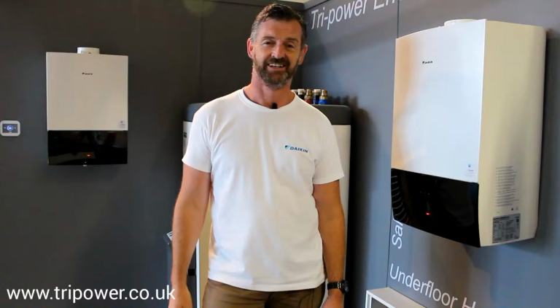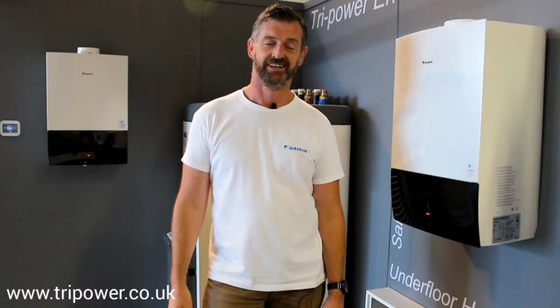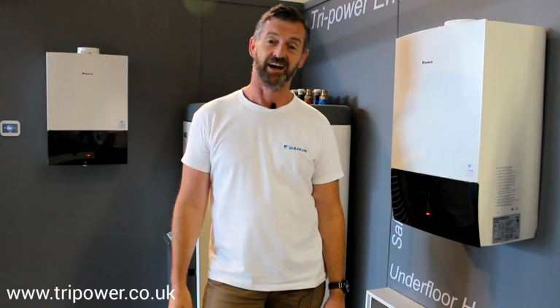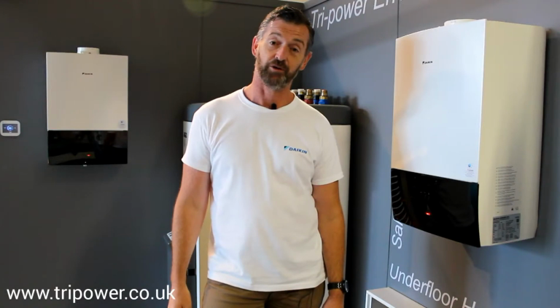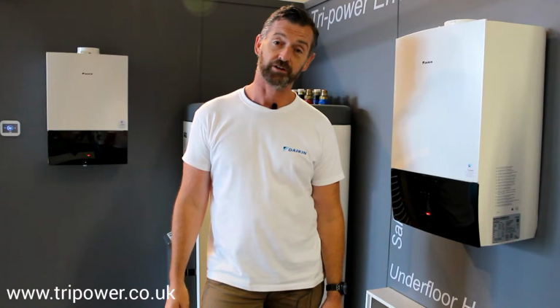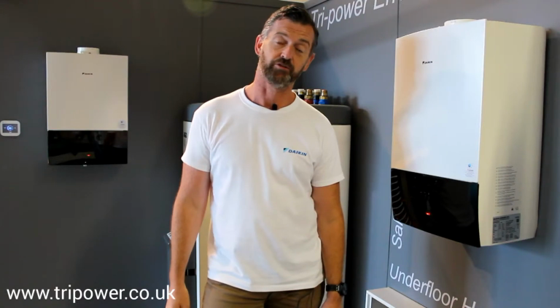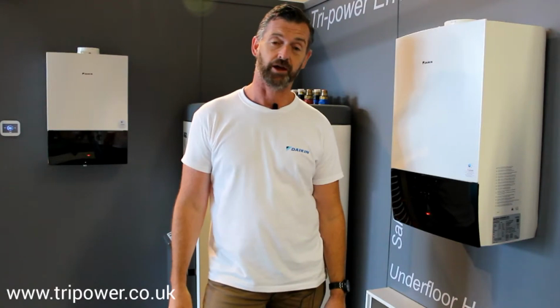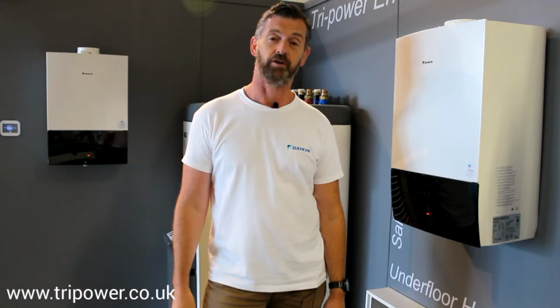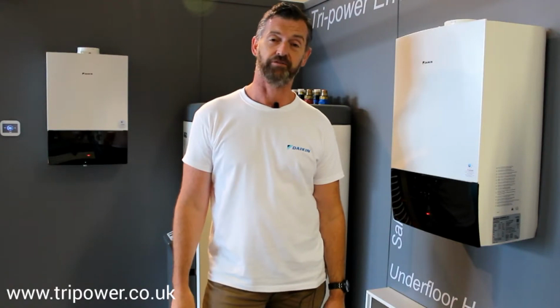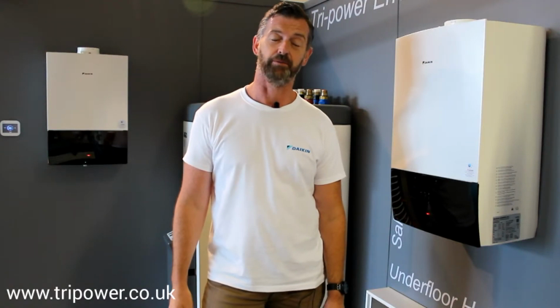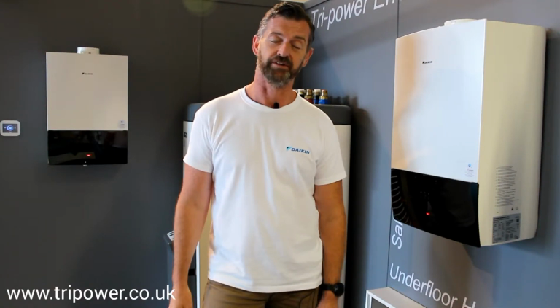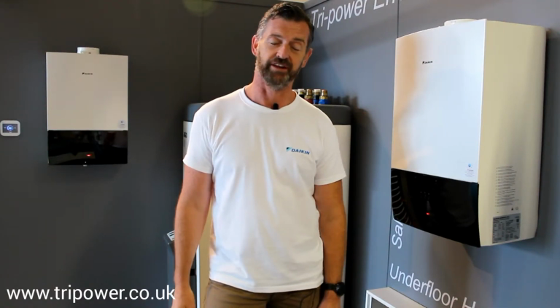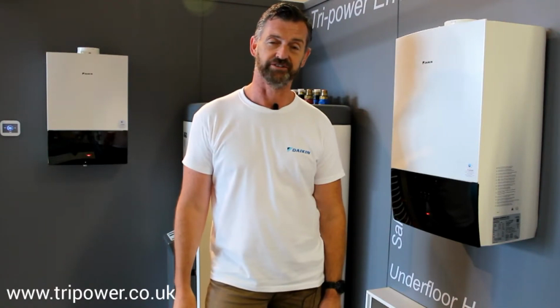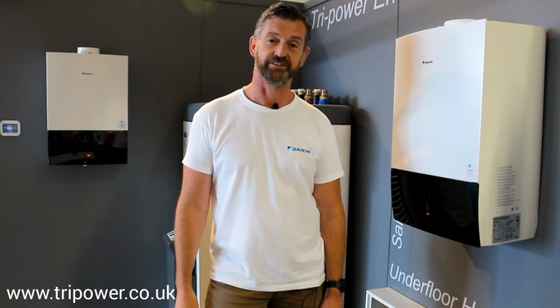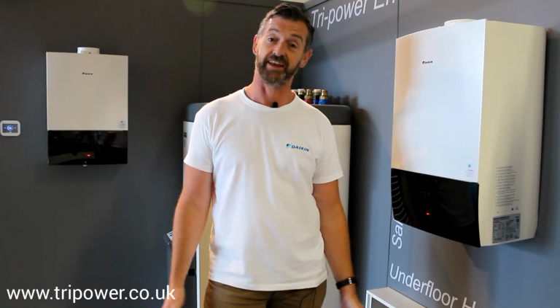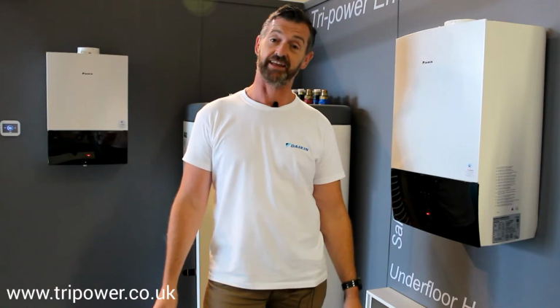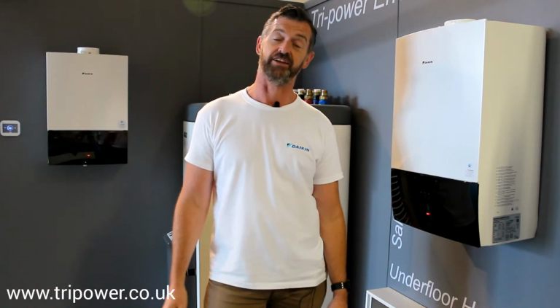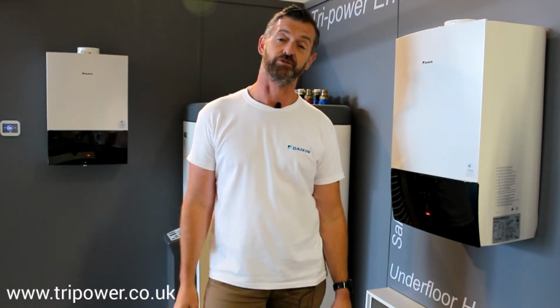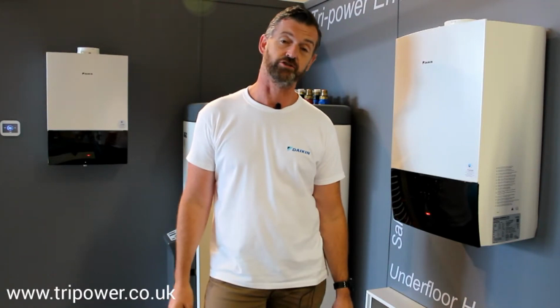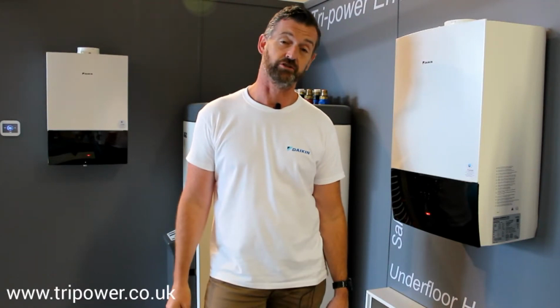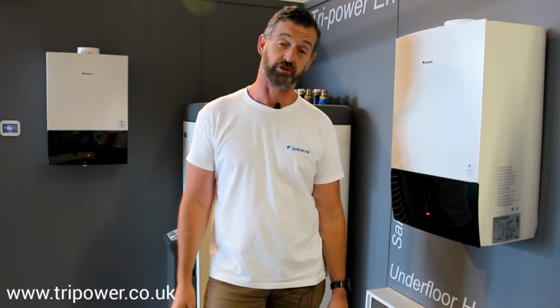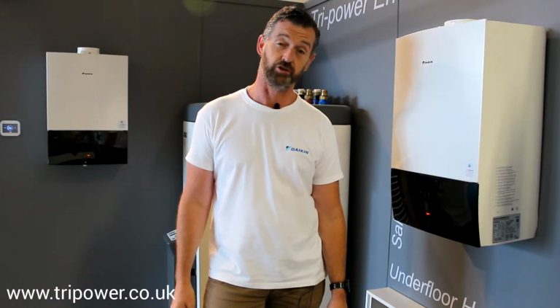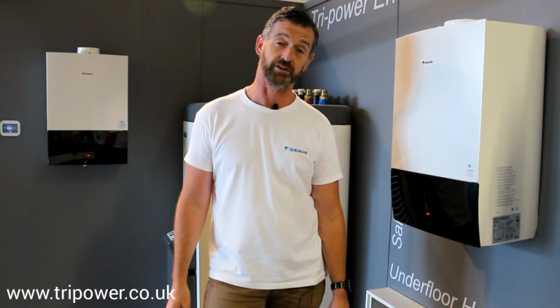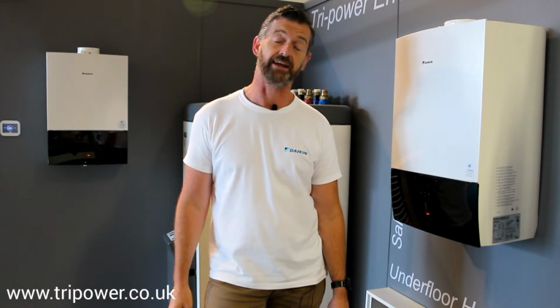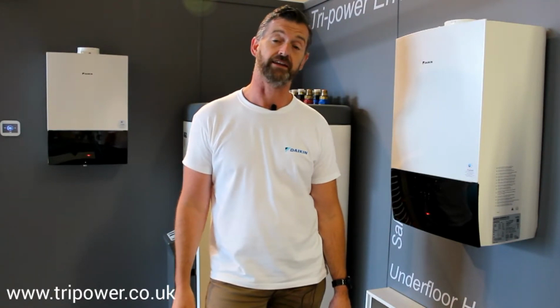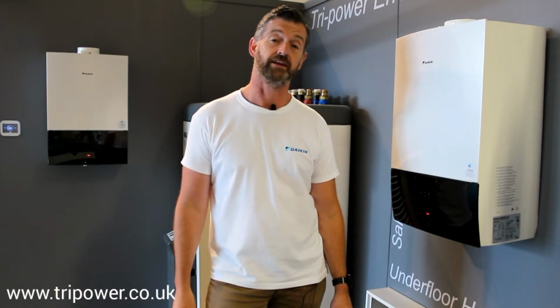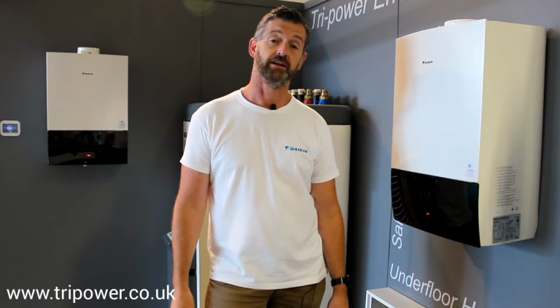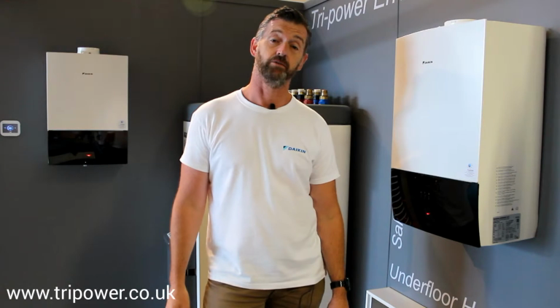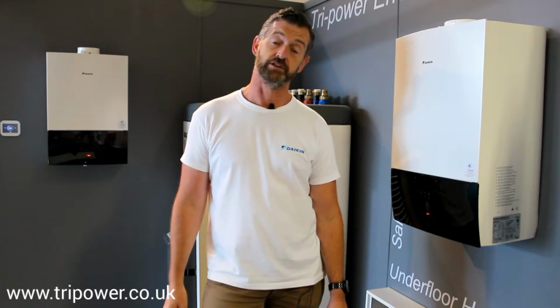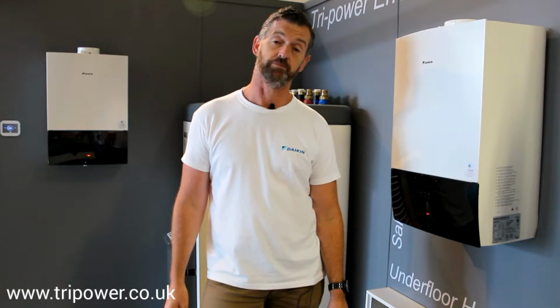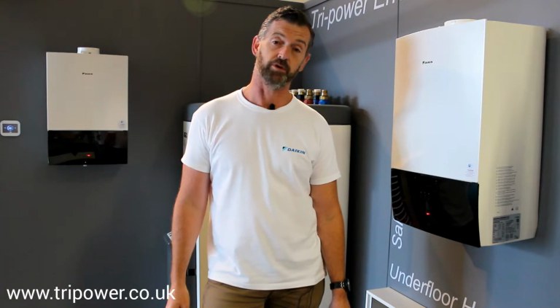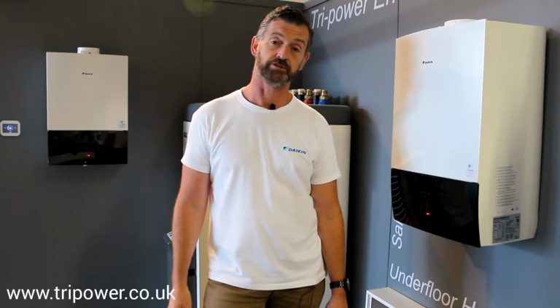Hi, welcome to Tri-Power Environmental Energy. Today I'd like to introduce you to the new Daikin range of boilers.